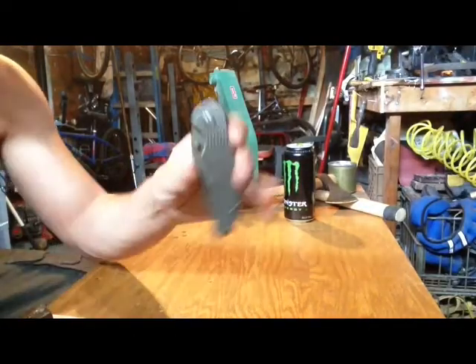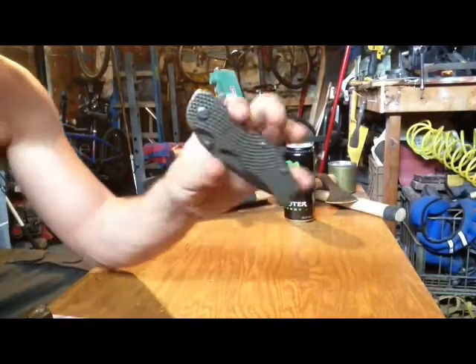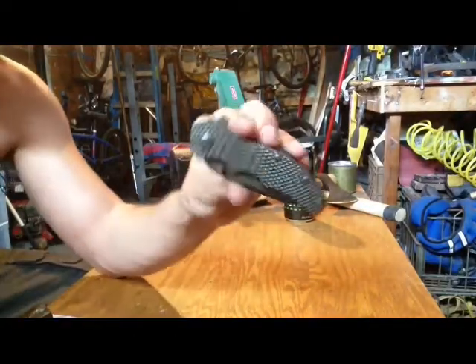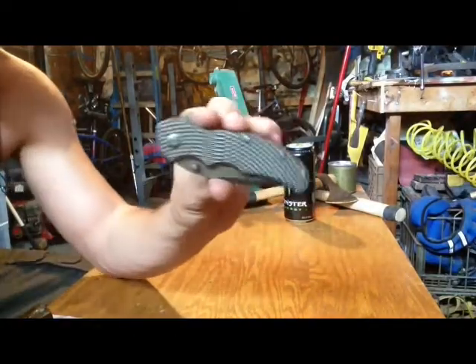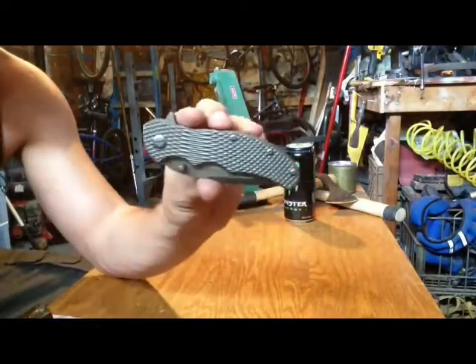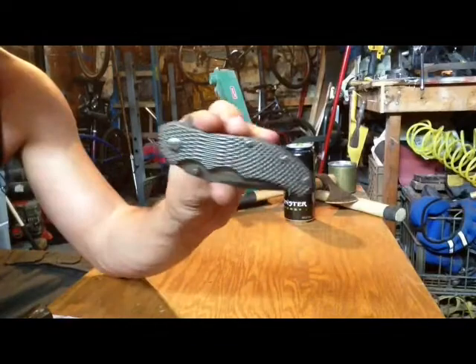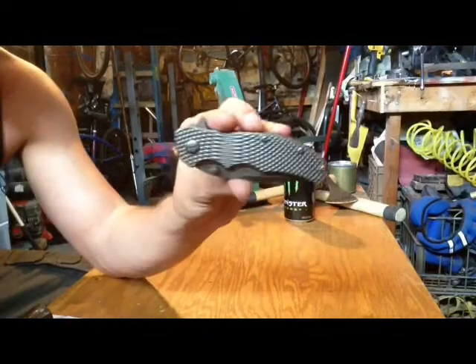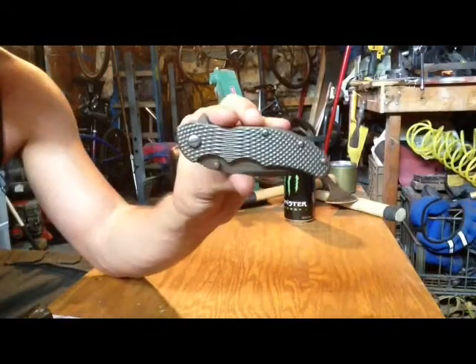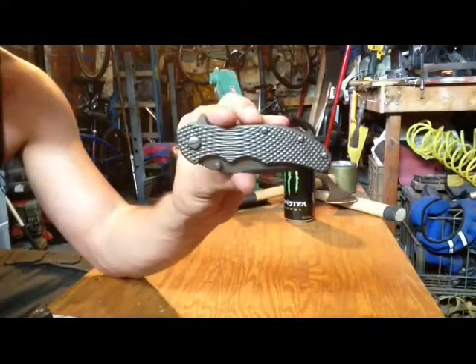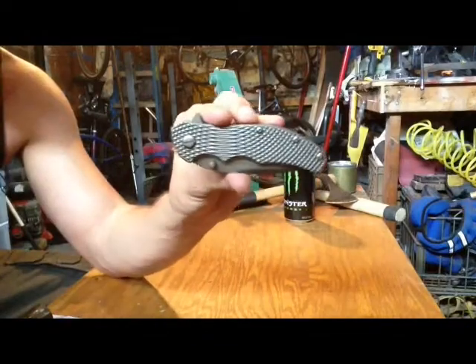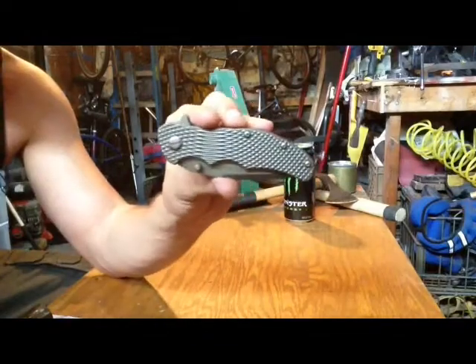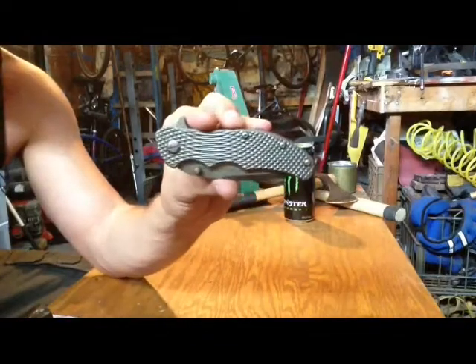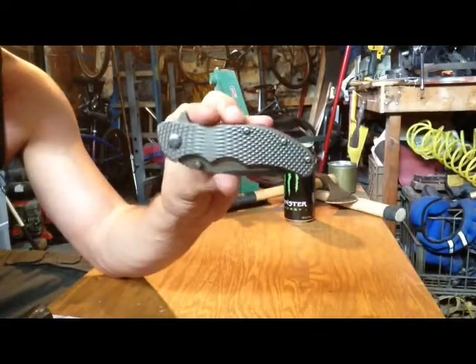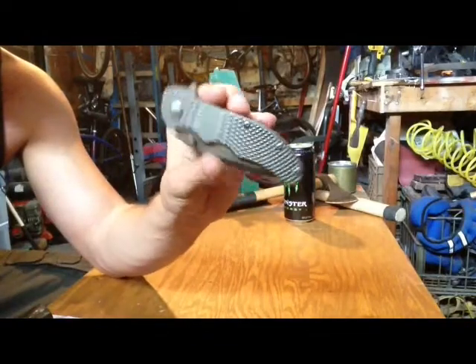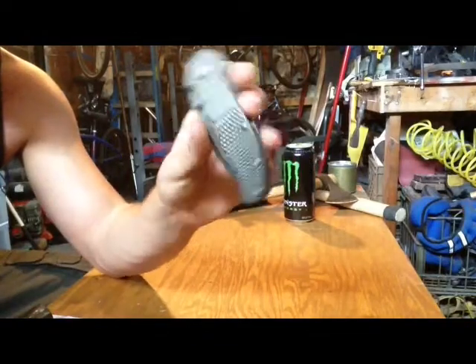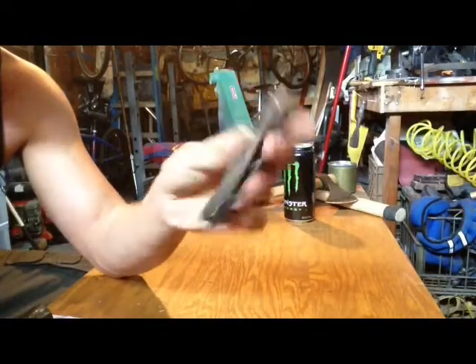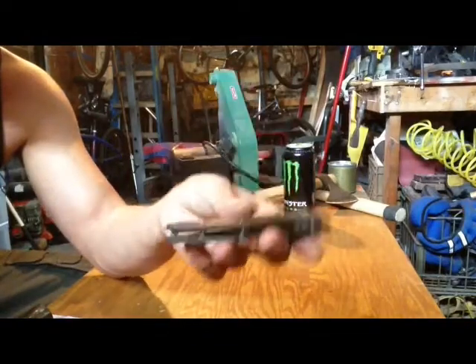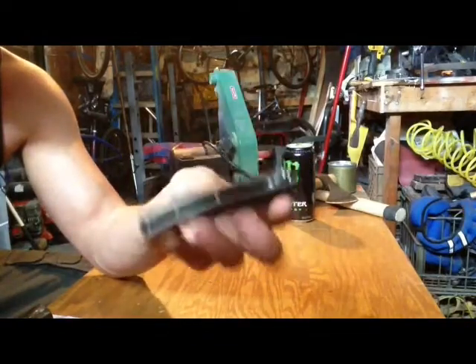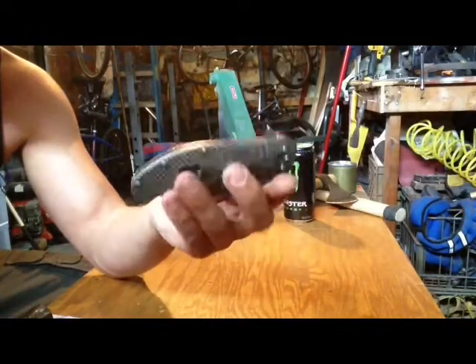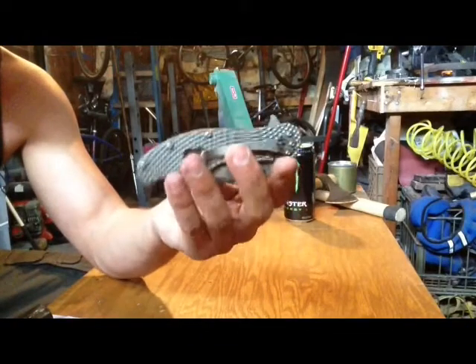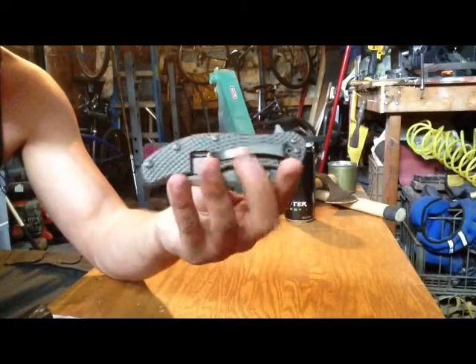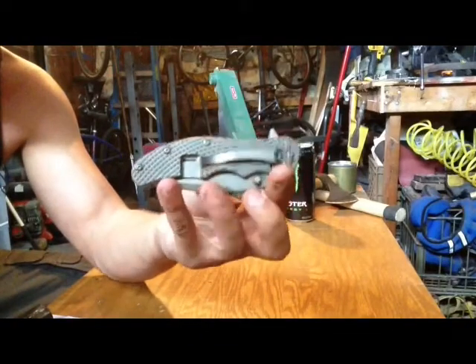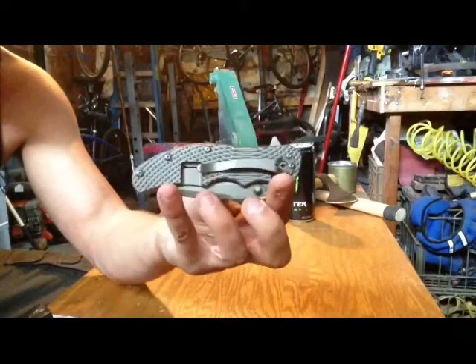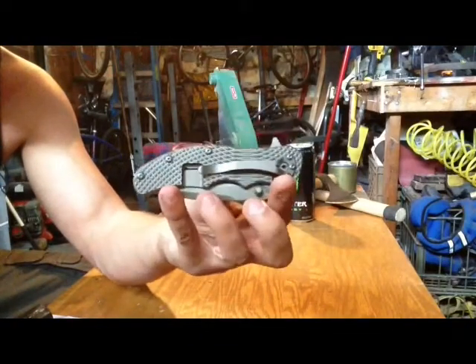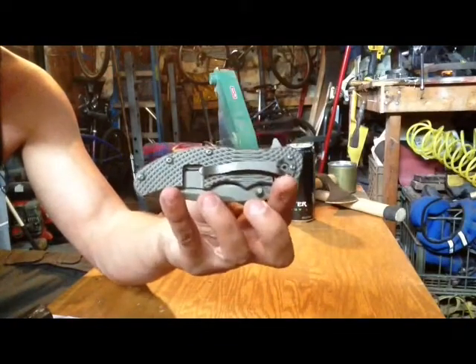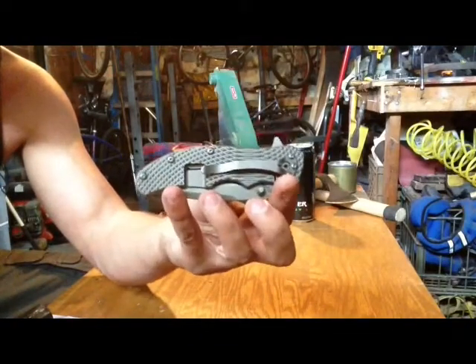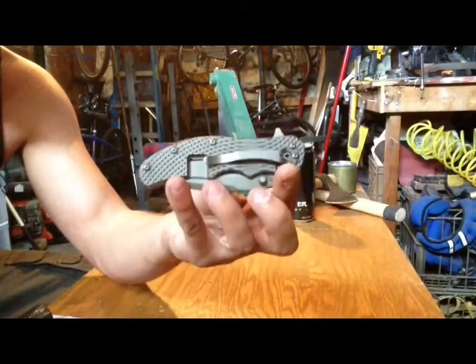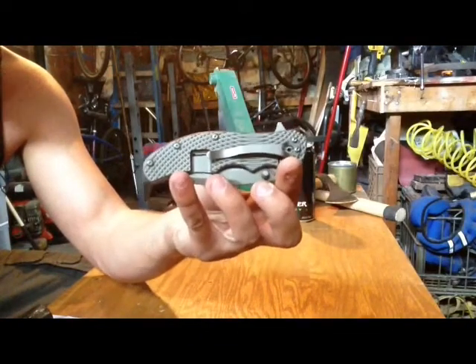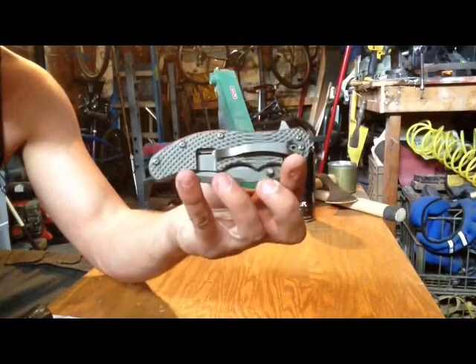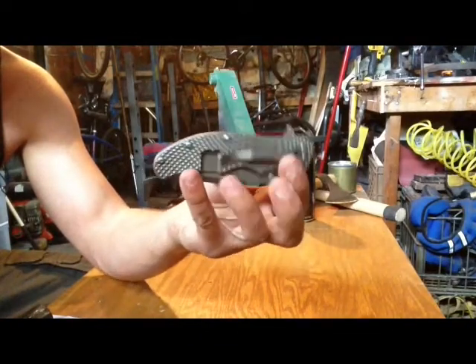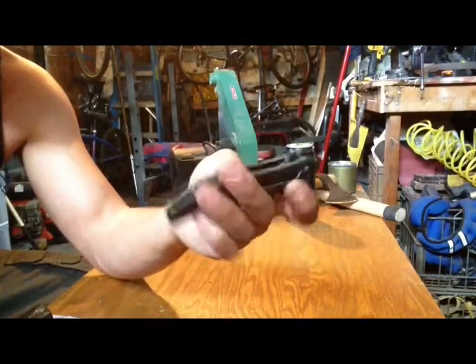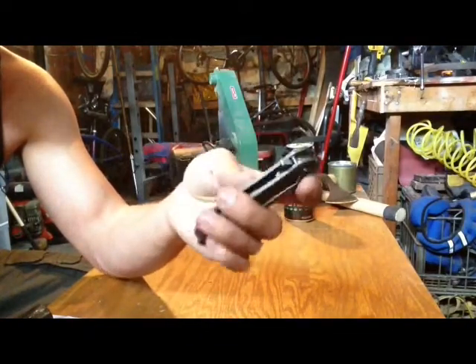The 'Ti' in the name is for the titanium handle scales. It's a frame lock.